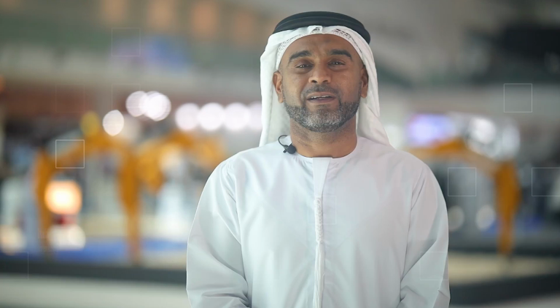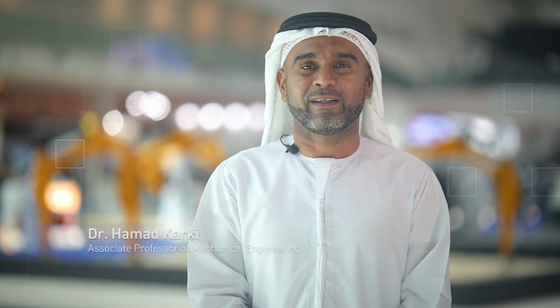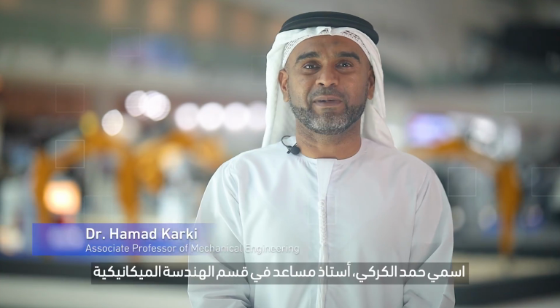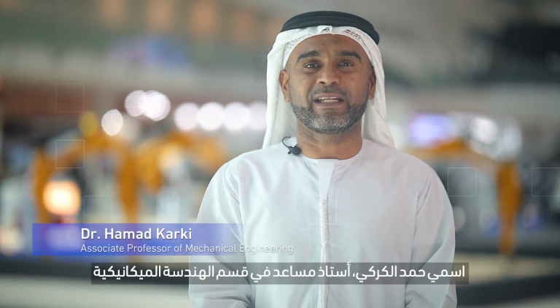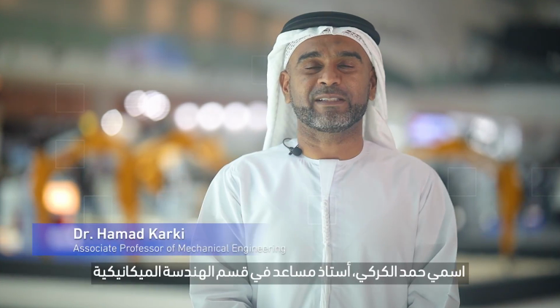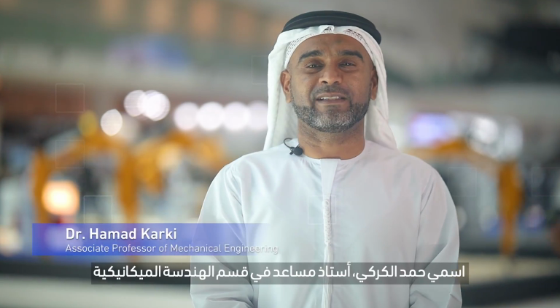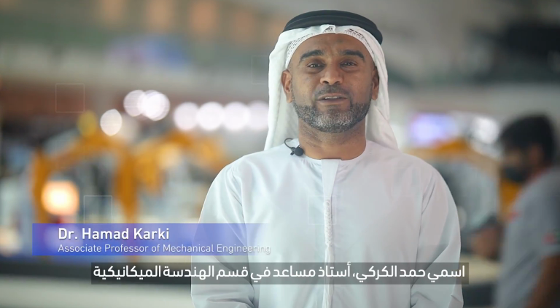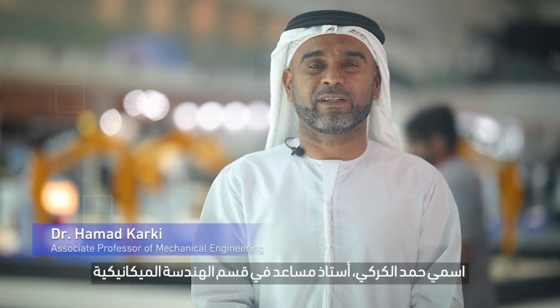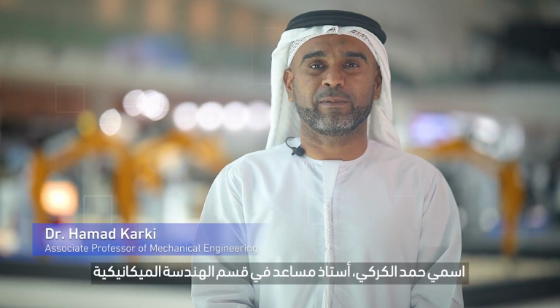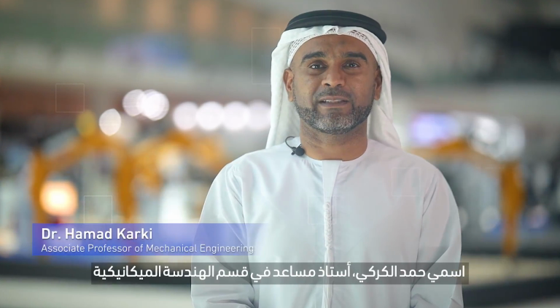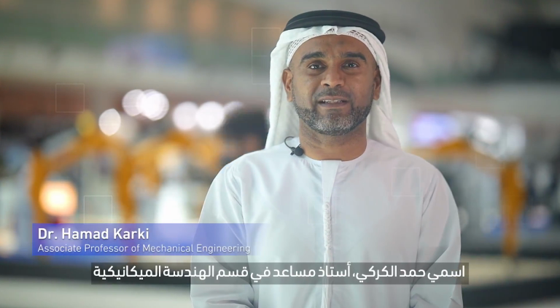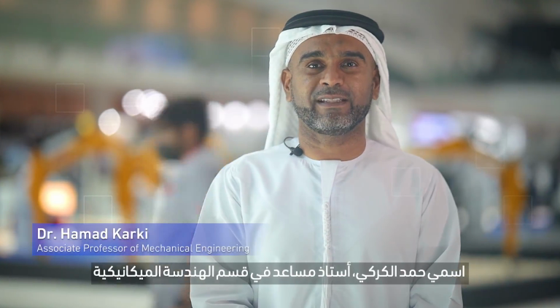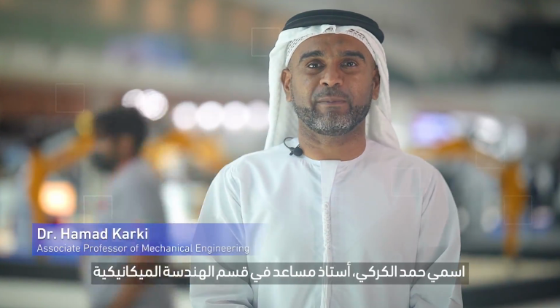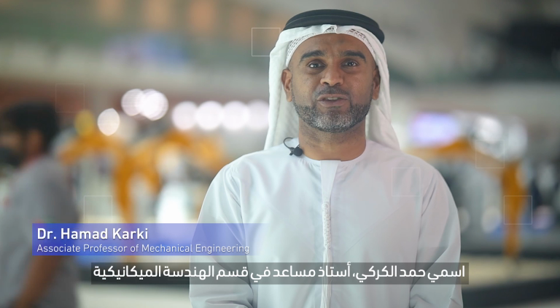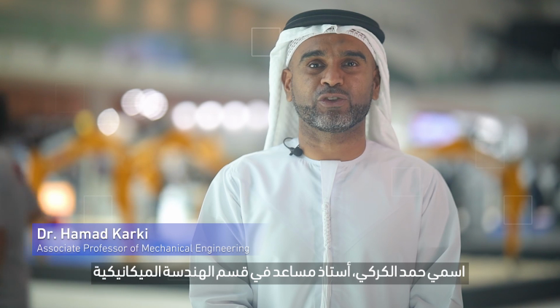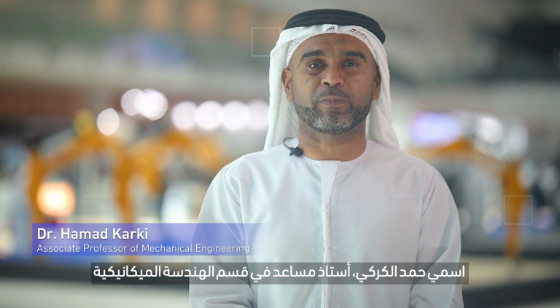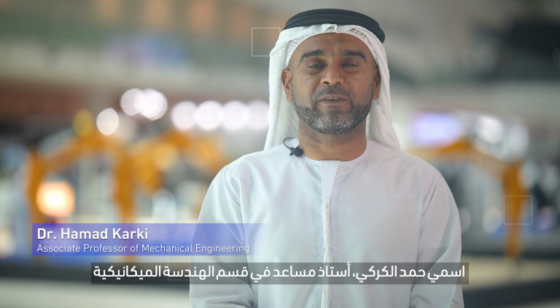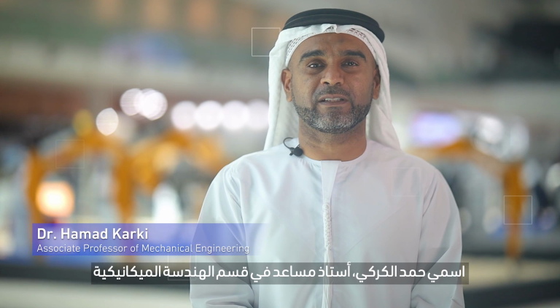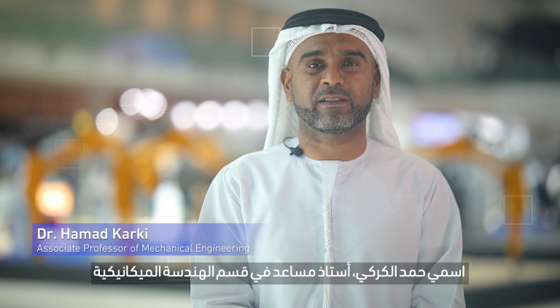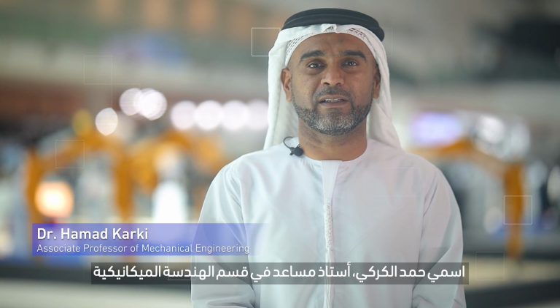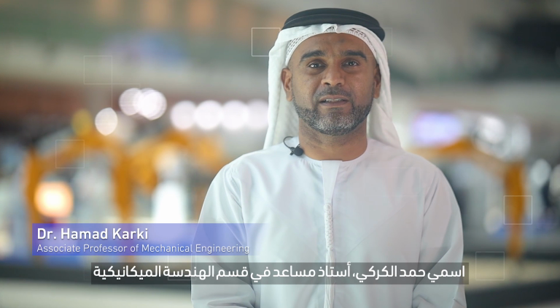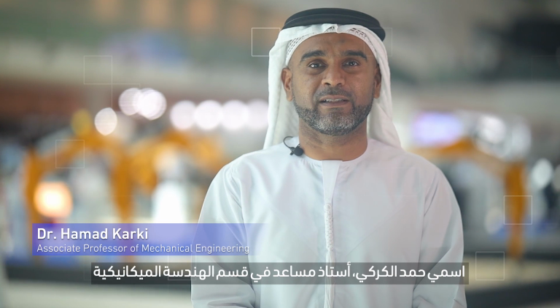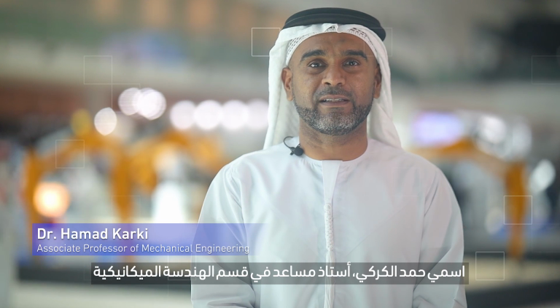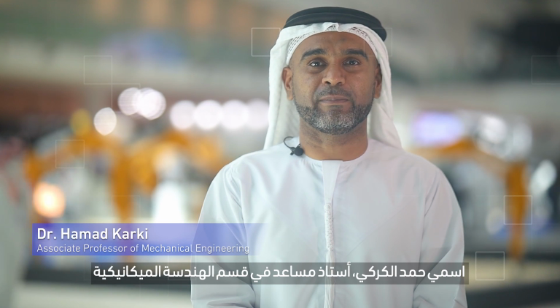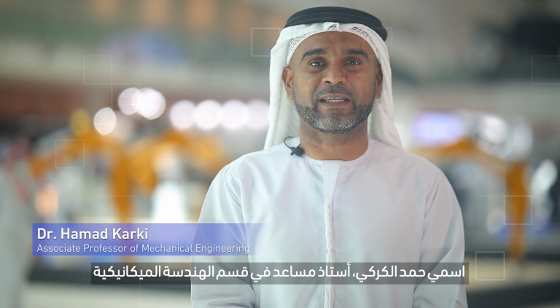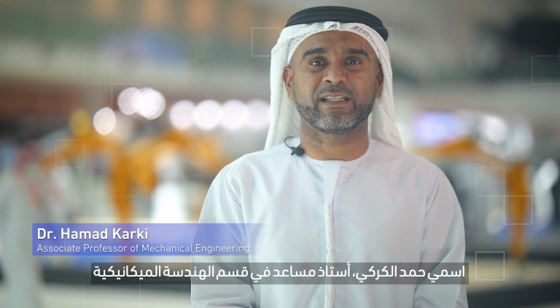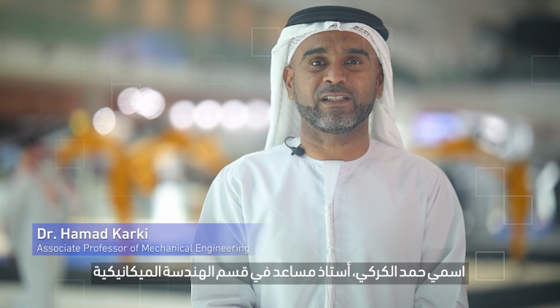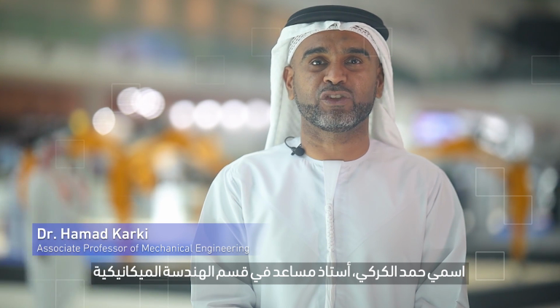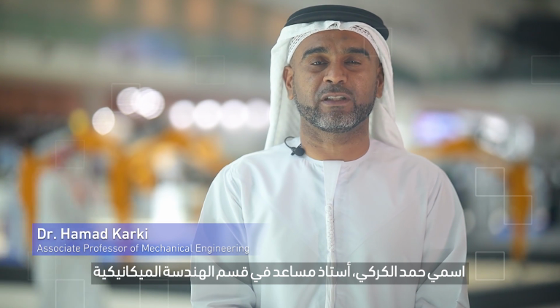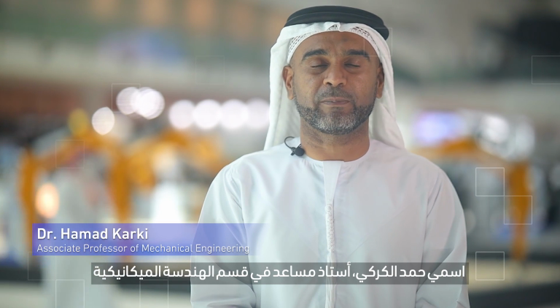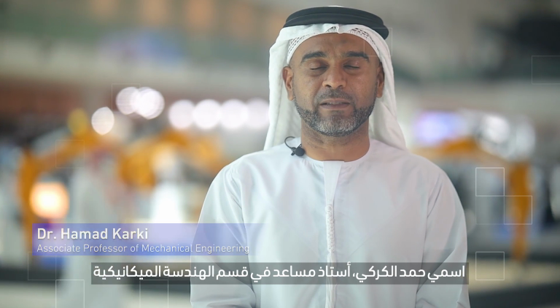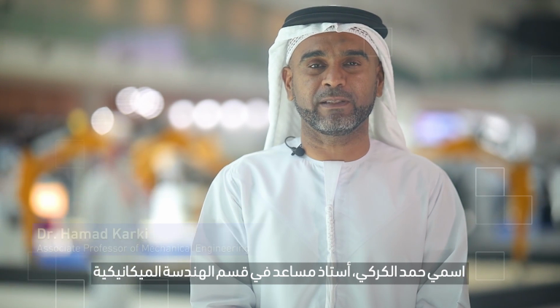My name is Dr. Hamad Karki. I'm an associate professor in the mechanical engineering department.